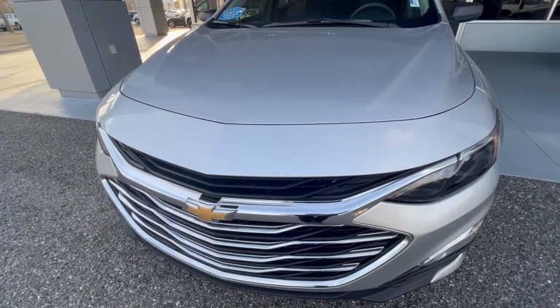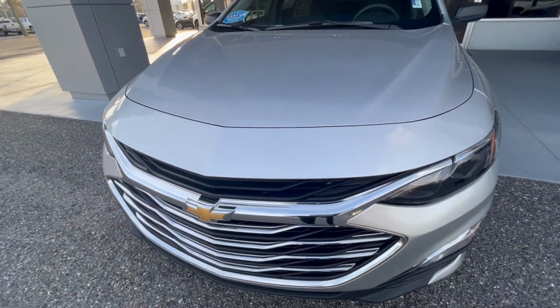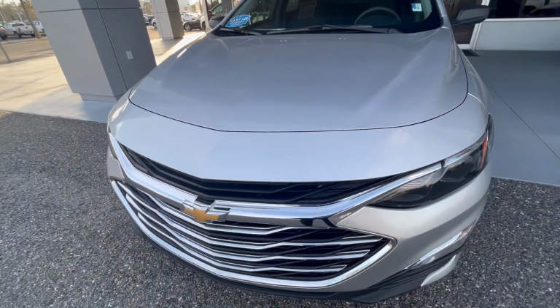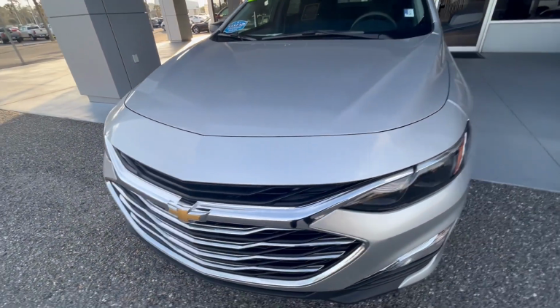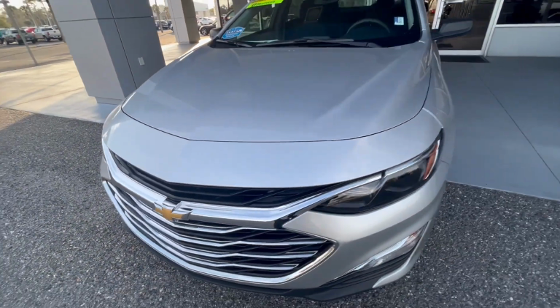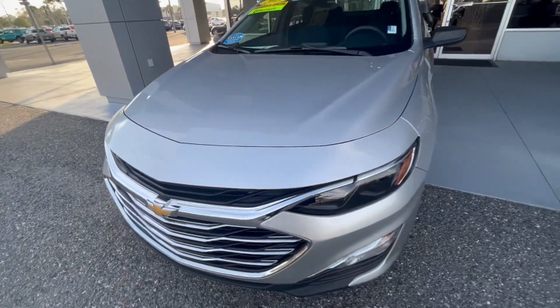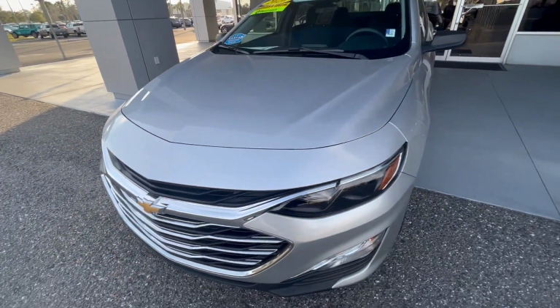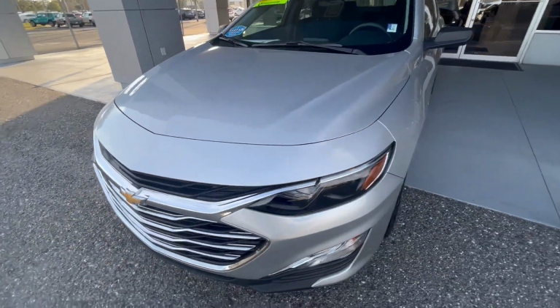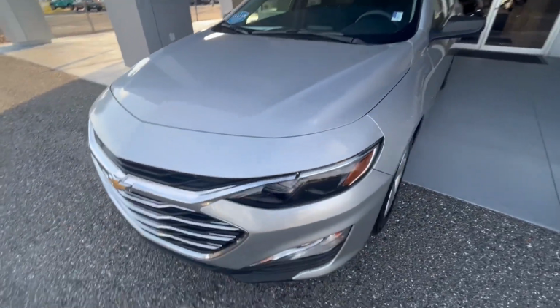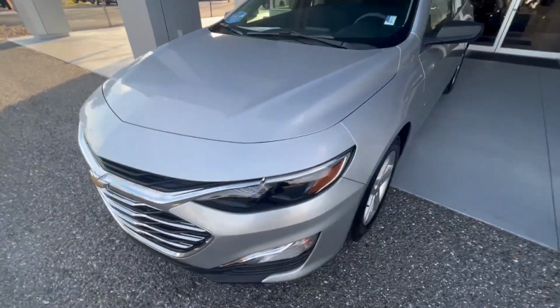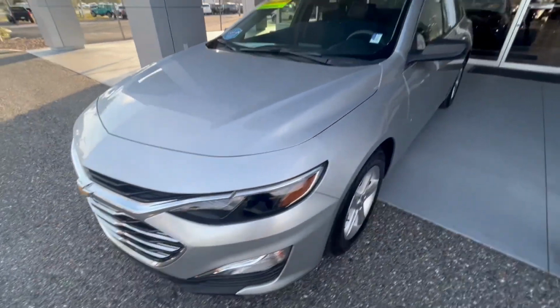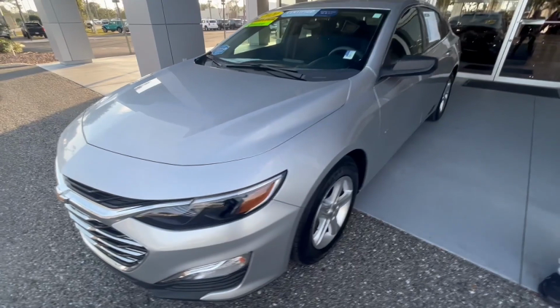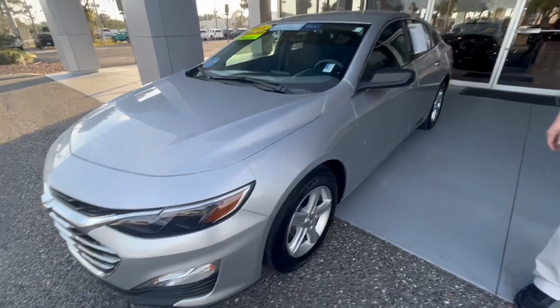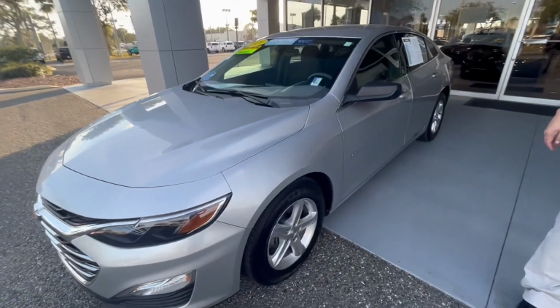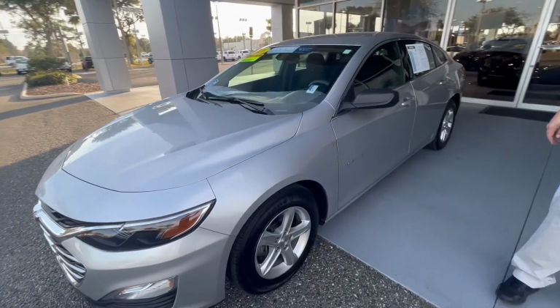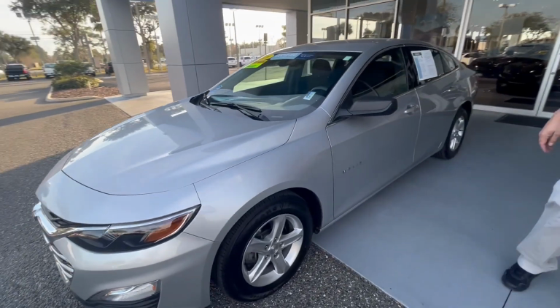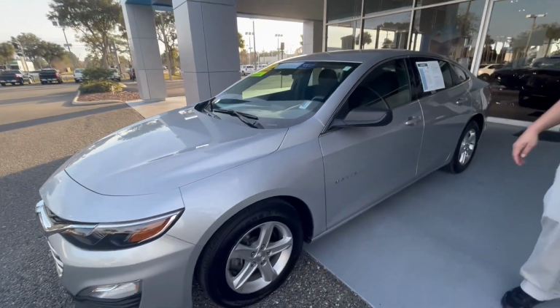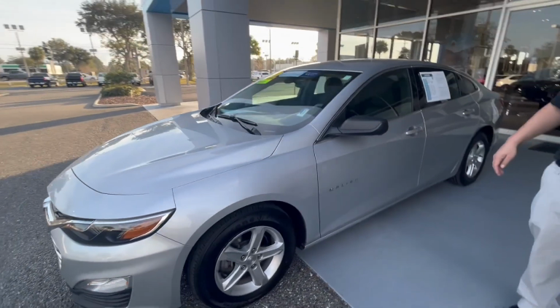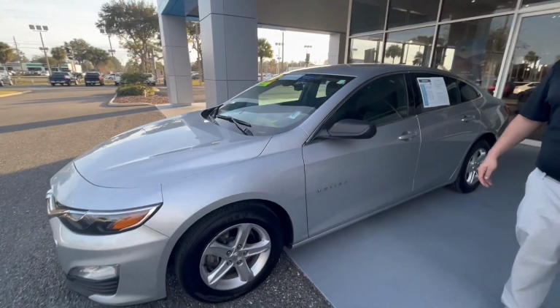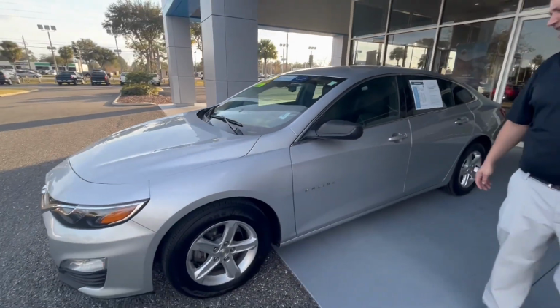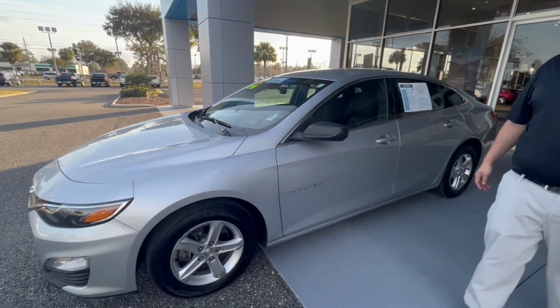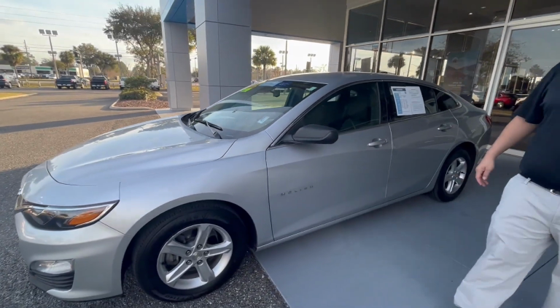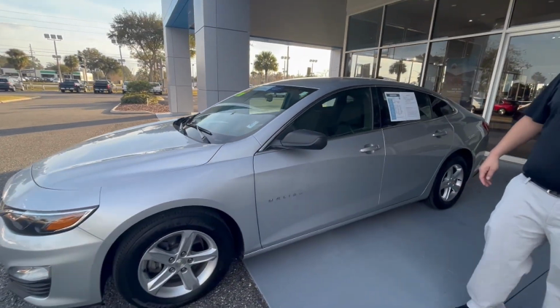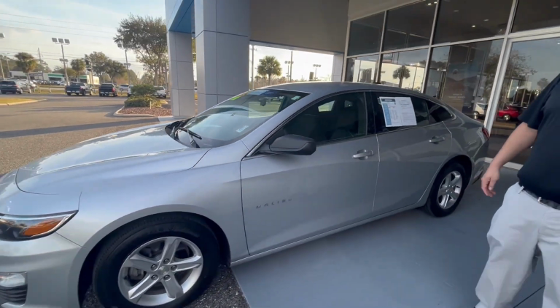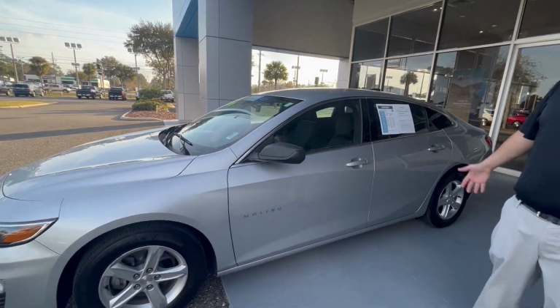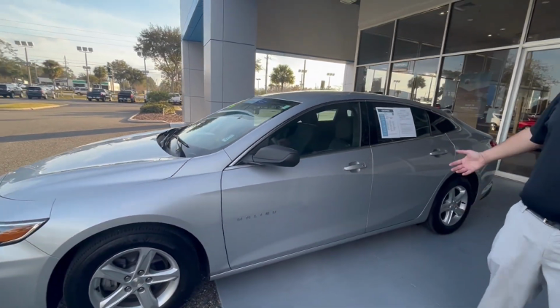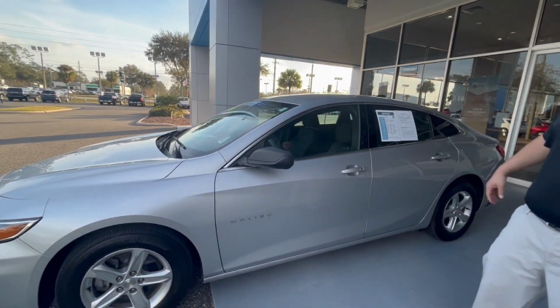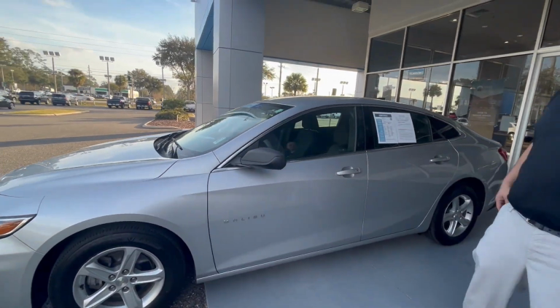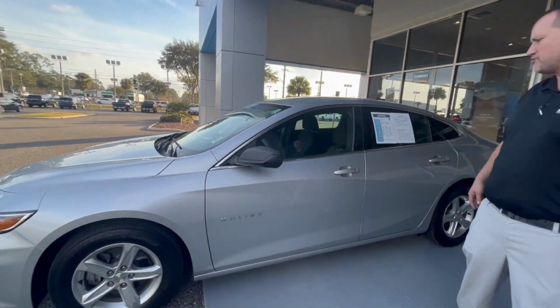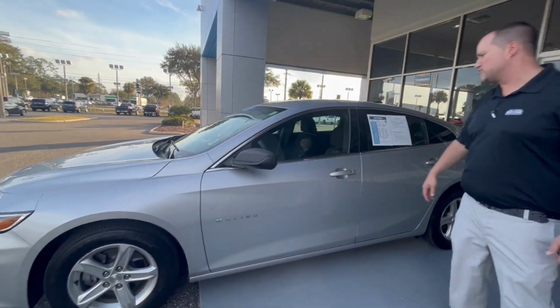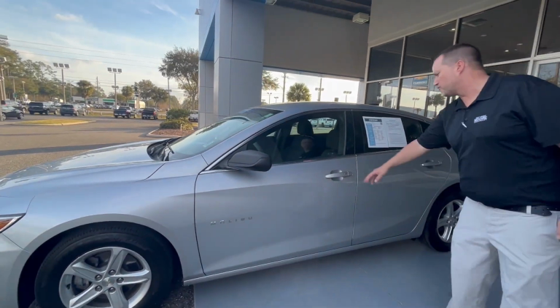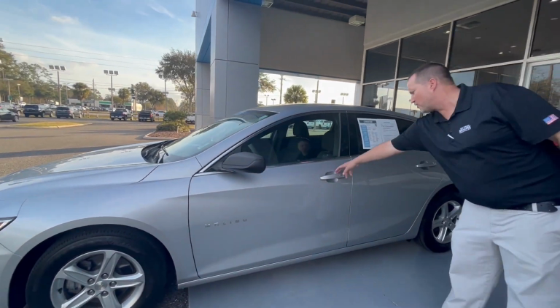Beautiful vehicle. 1.5 liter engine, 36 miles on the highway, 29 in the city, average is 32 overall.